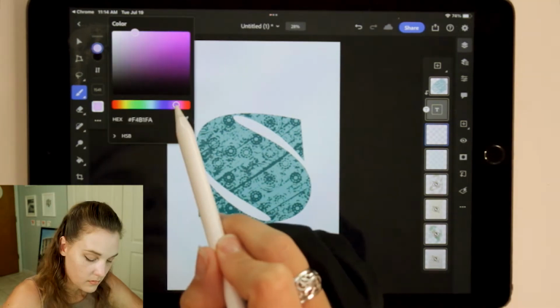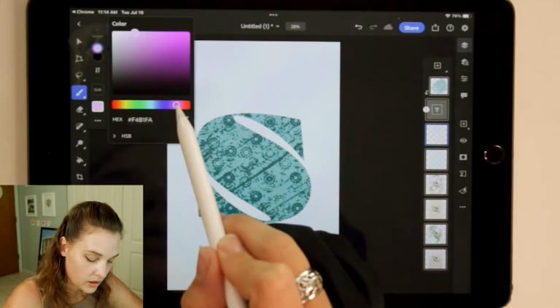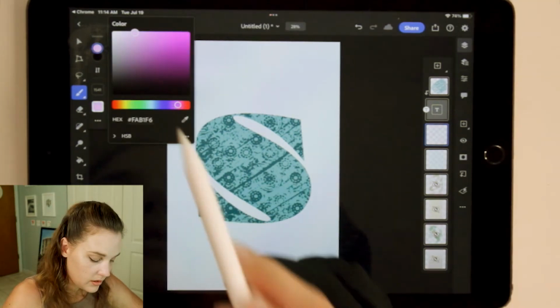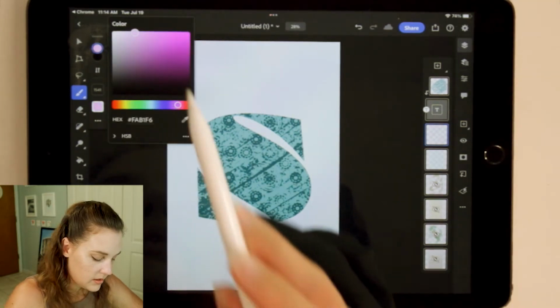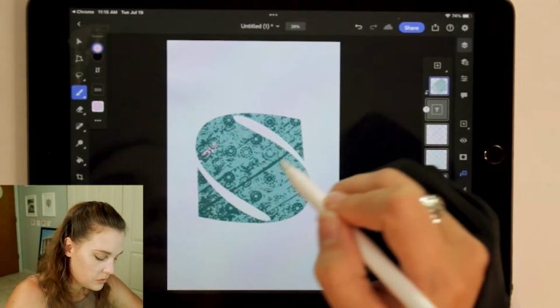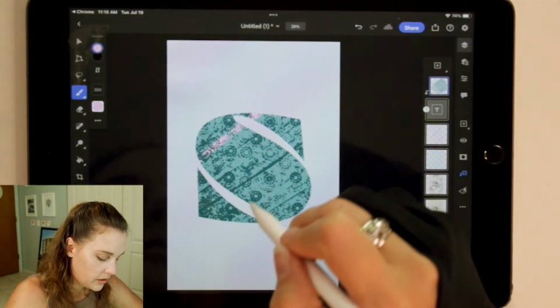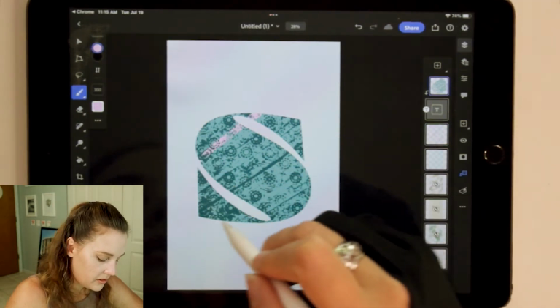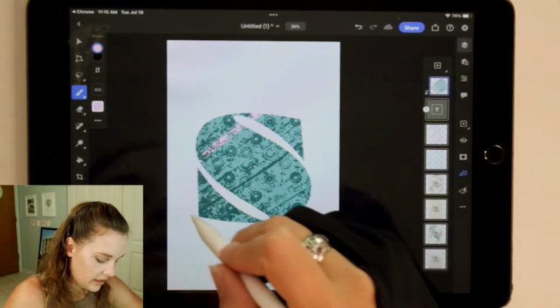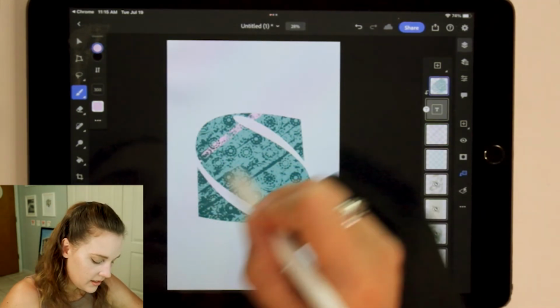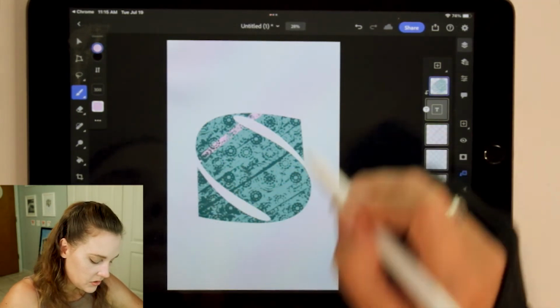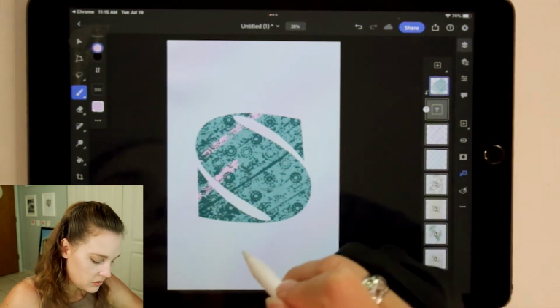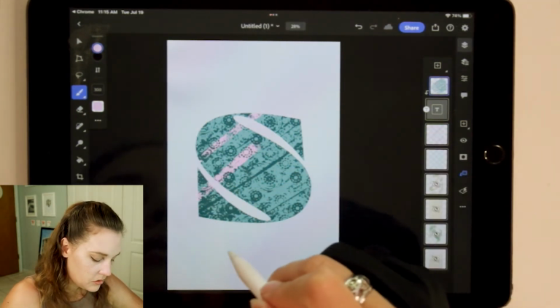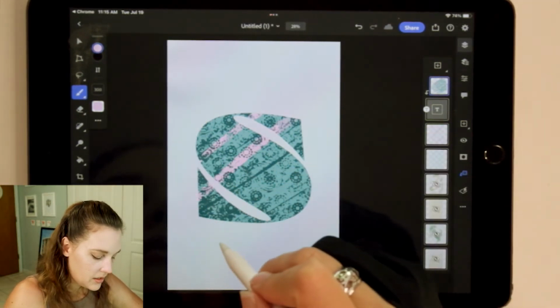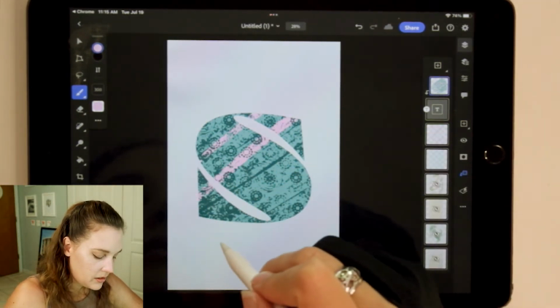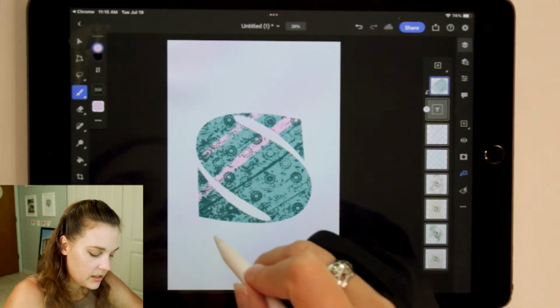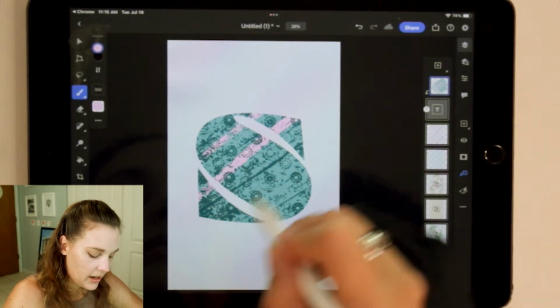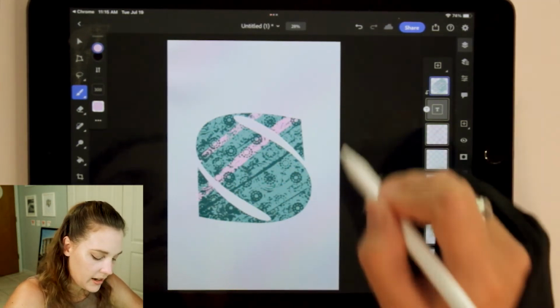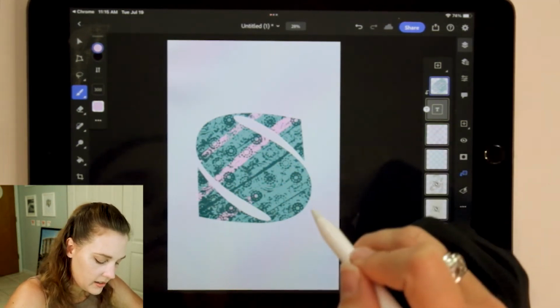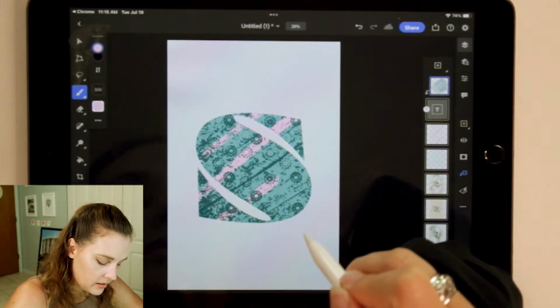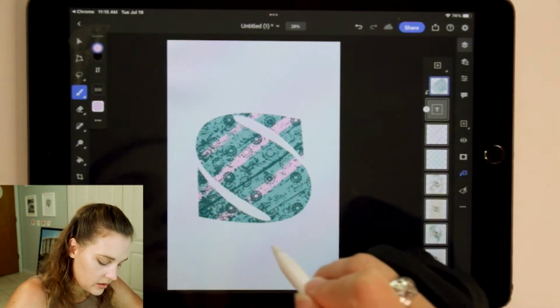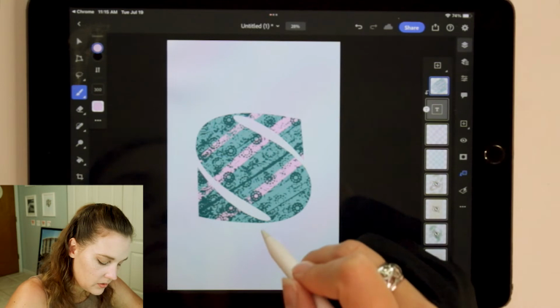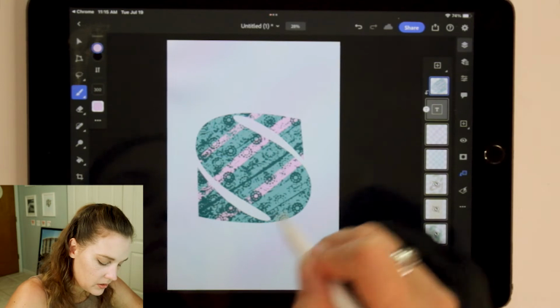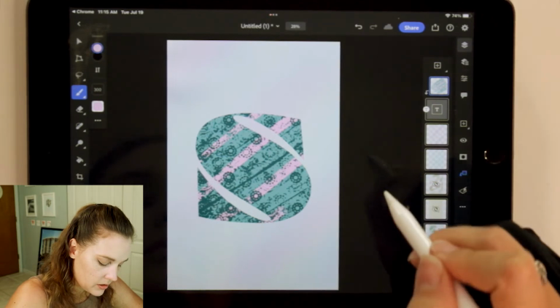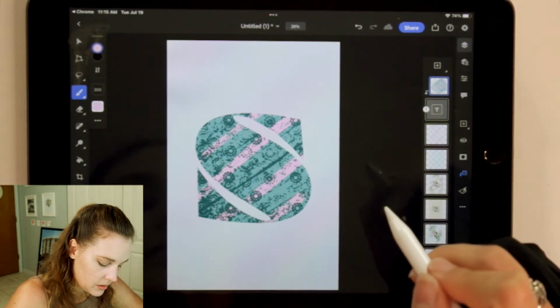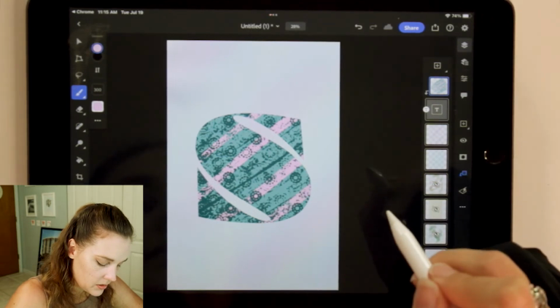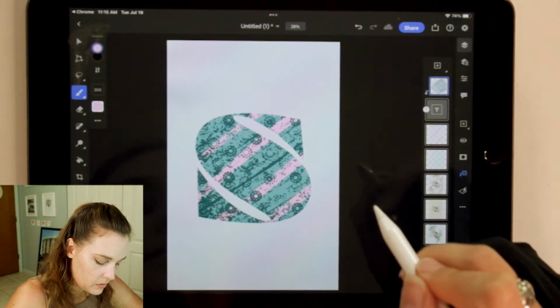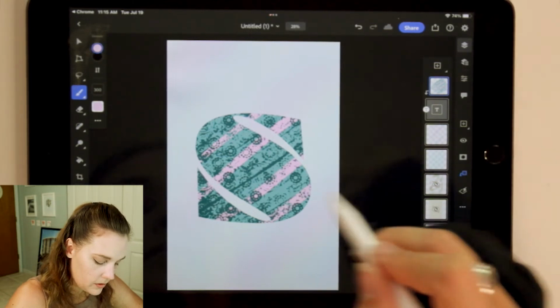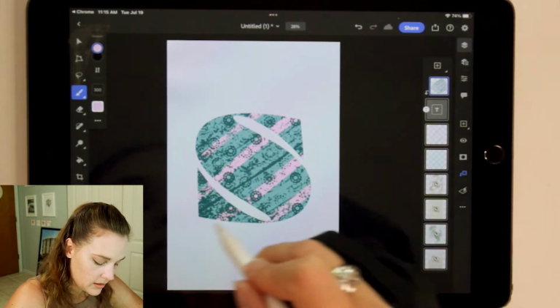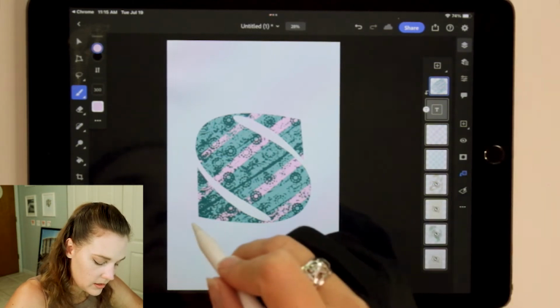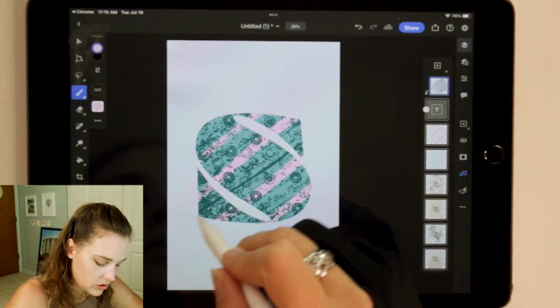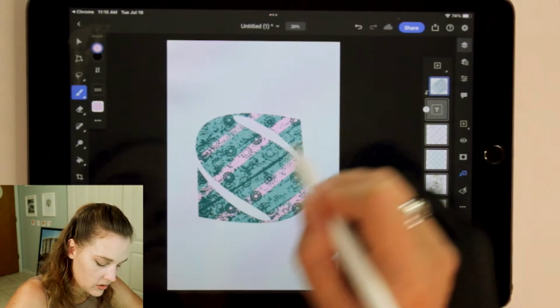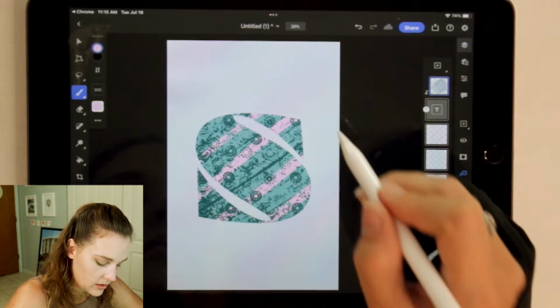We can even use other brushes — there's Soft Air. Let's do a lighter version of this color in the background. It gives a nice soft texture, almost like an airbrush feel. So I'm guessing that was the airbrush-style brush they were talking about. You can definitely add lots of different types of effects and textures here.